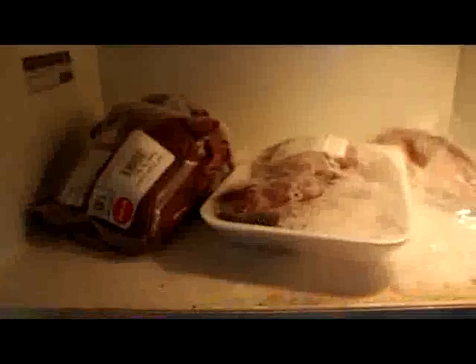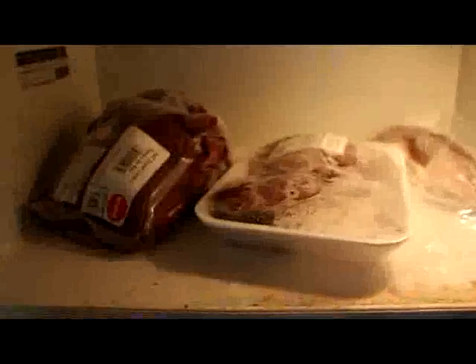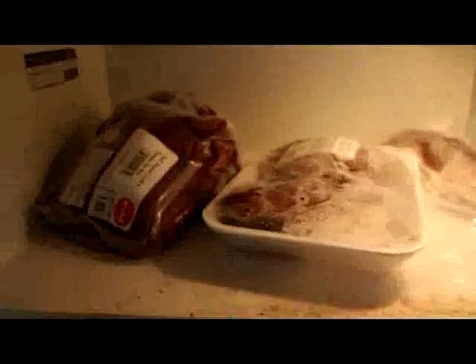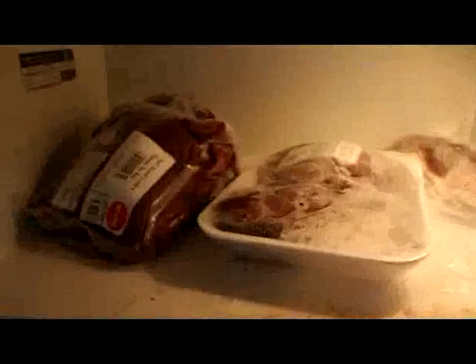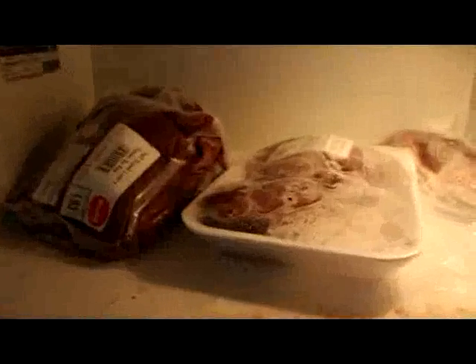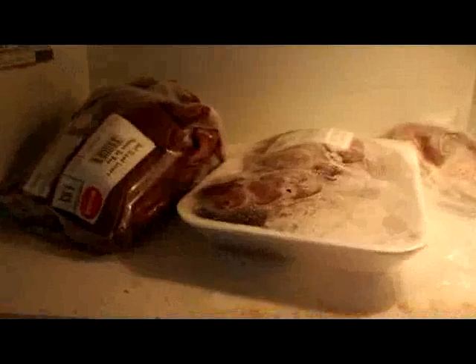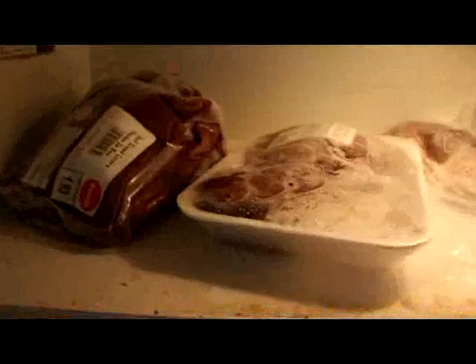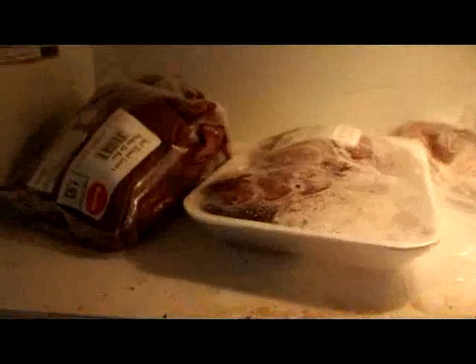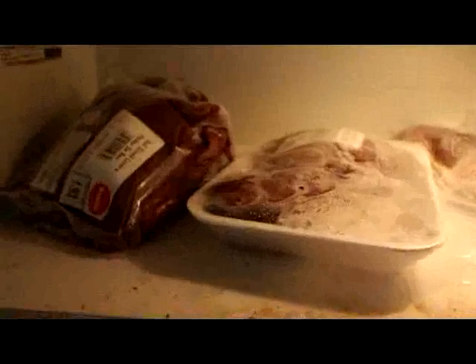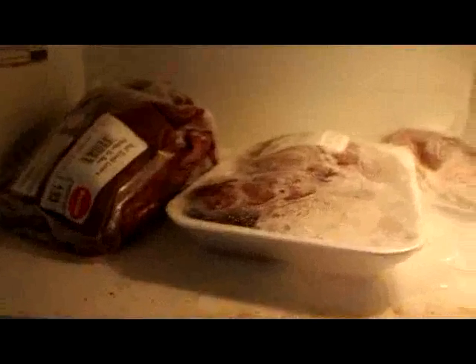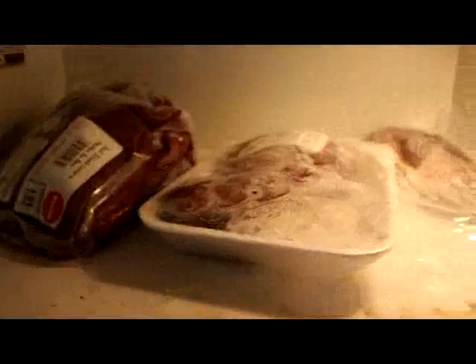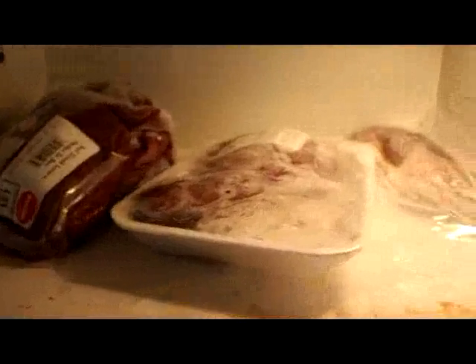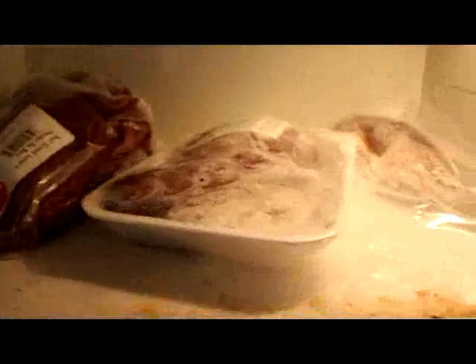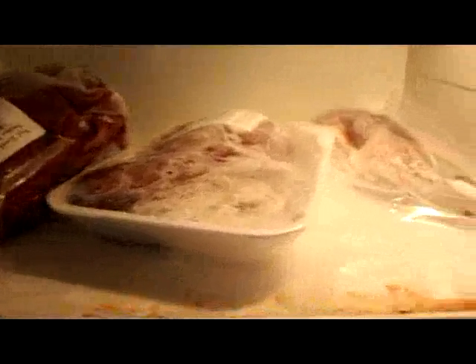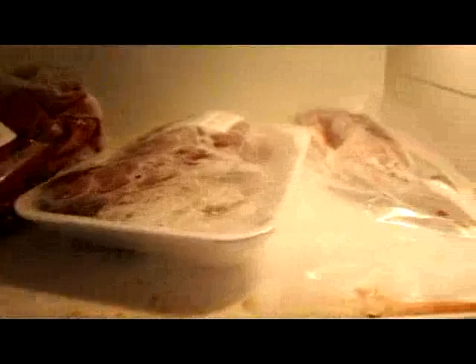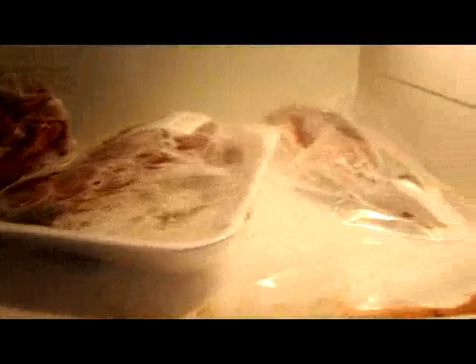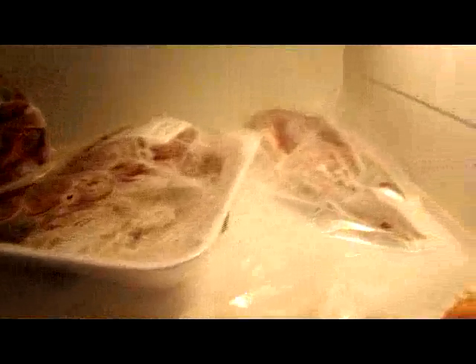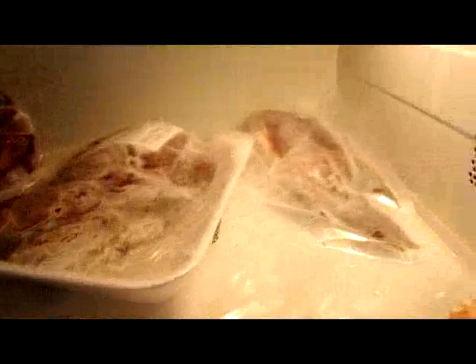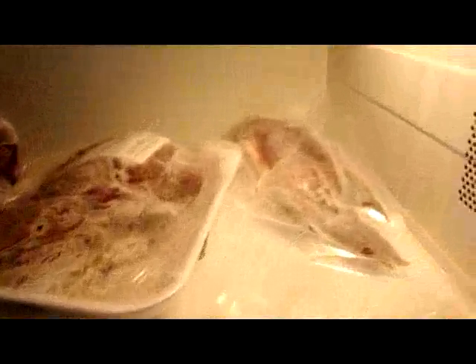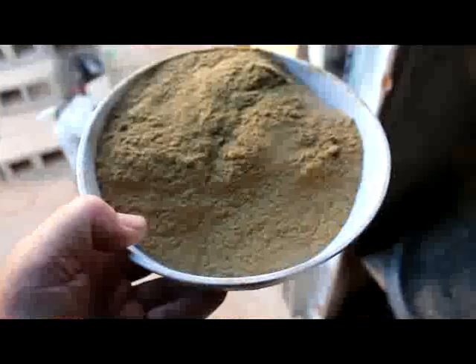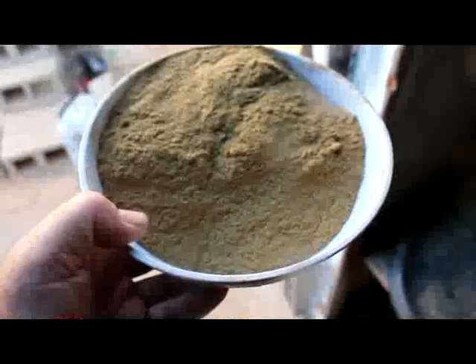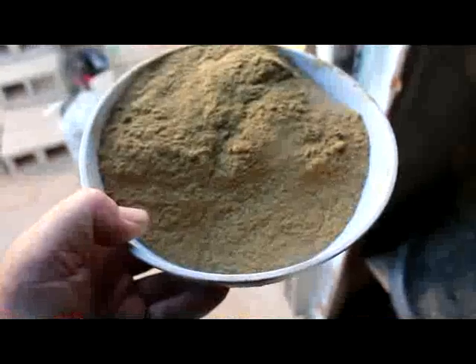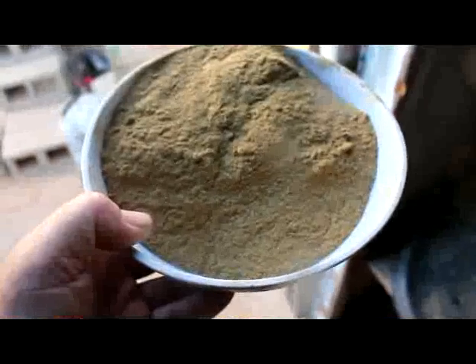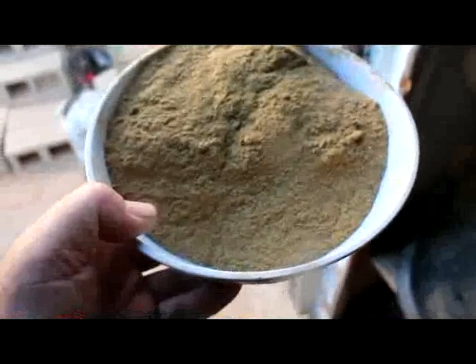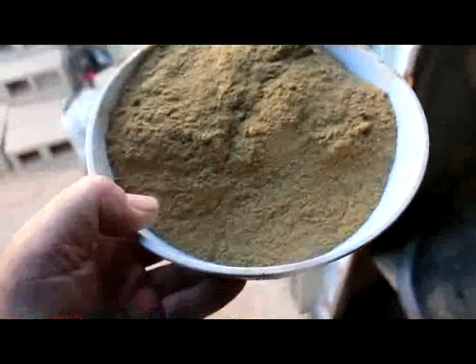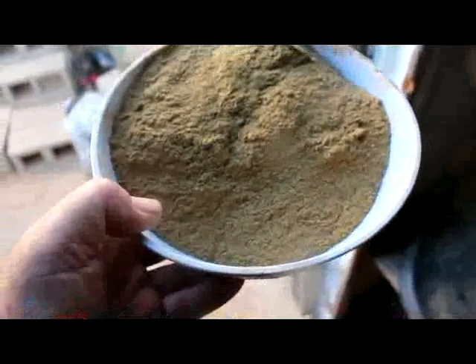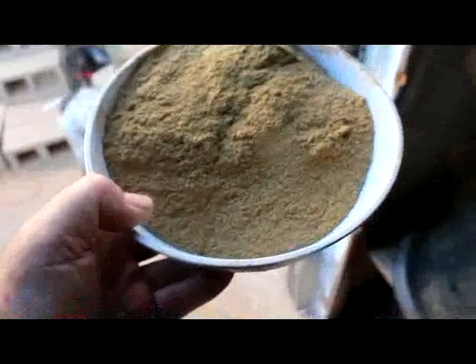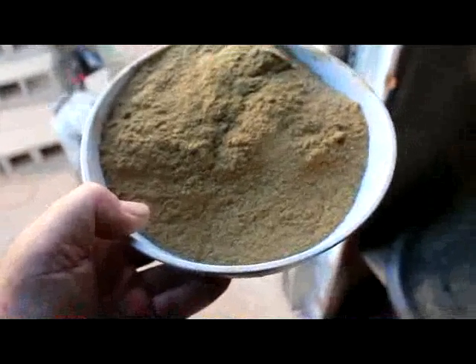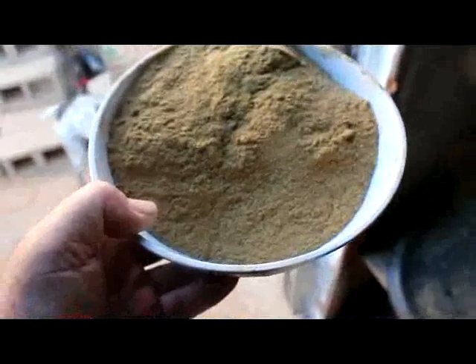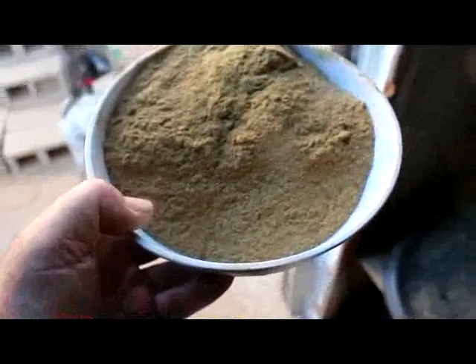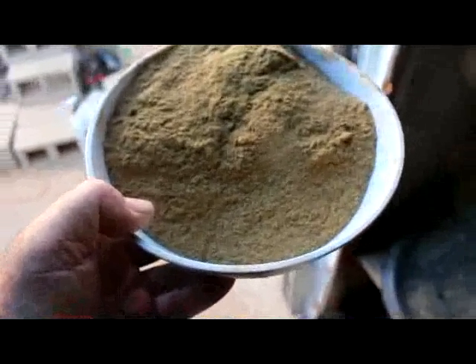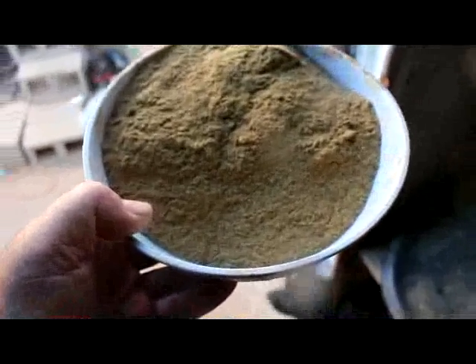Here we have liver, kidney, and fish. Here we have about 4 cups of fish meal.